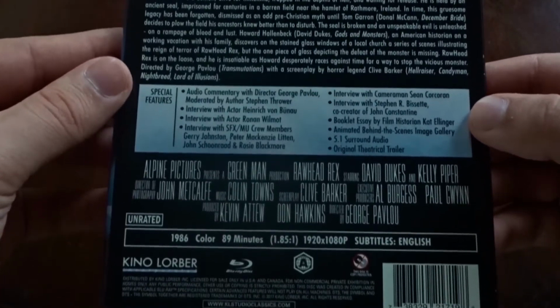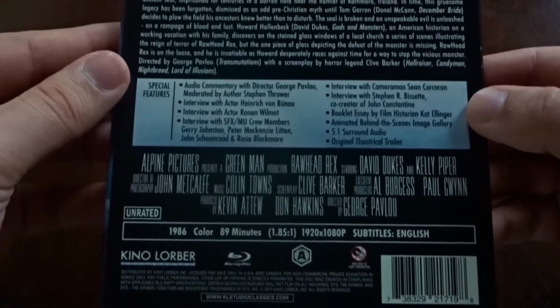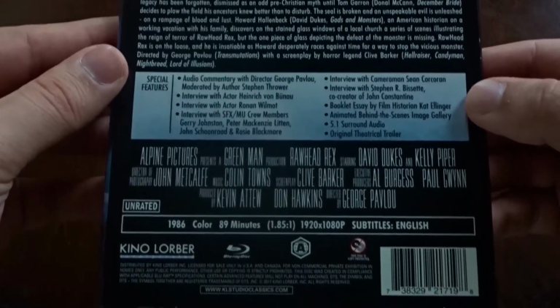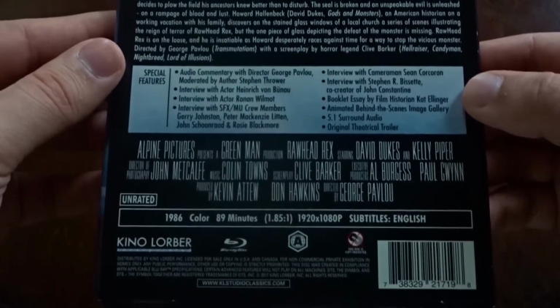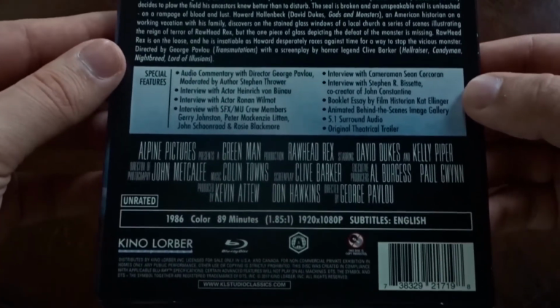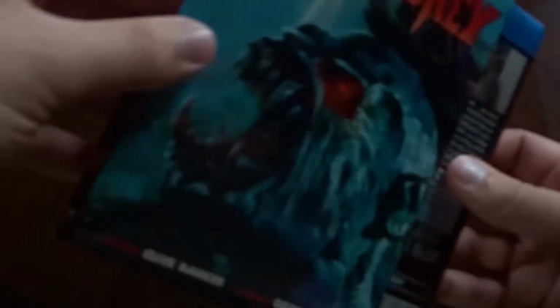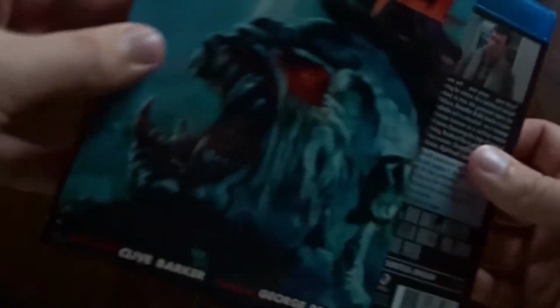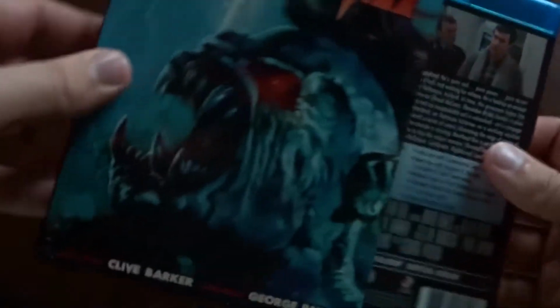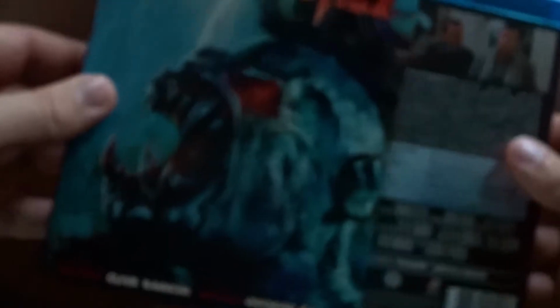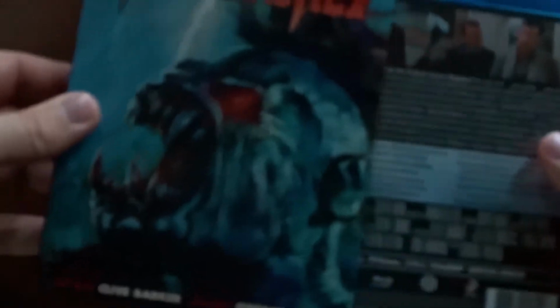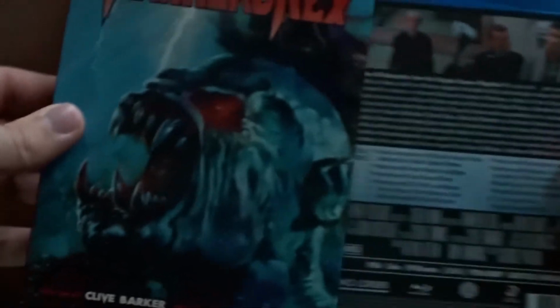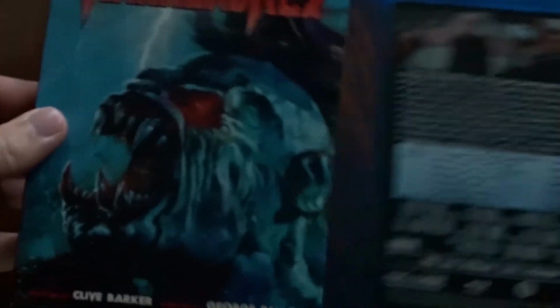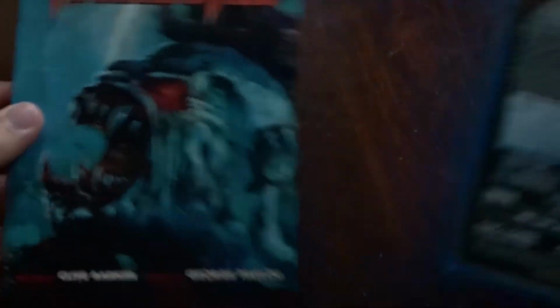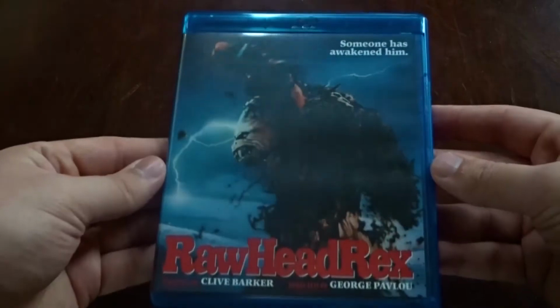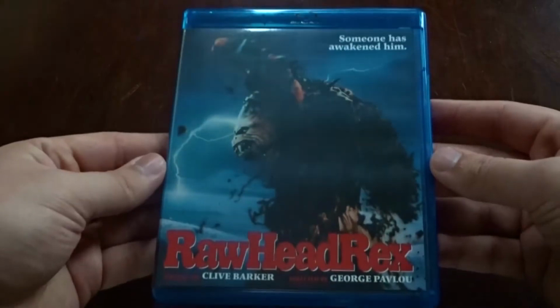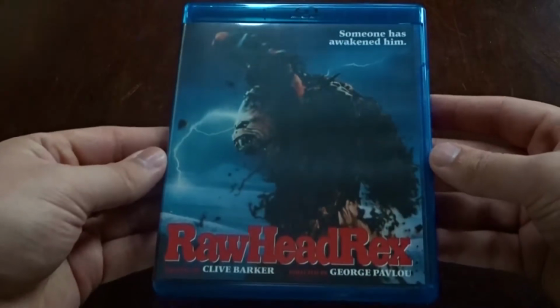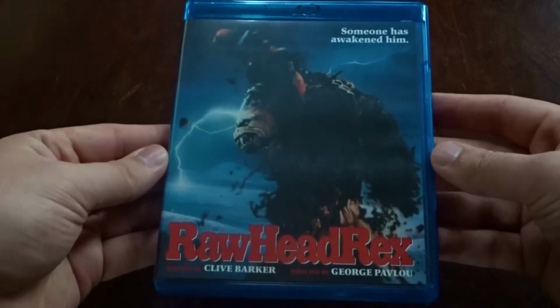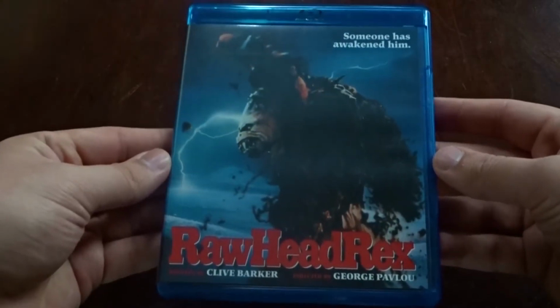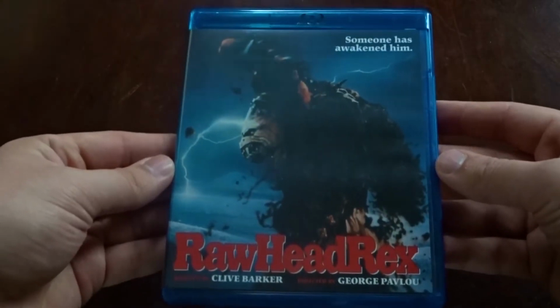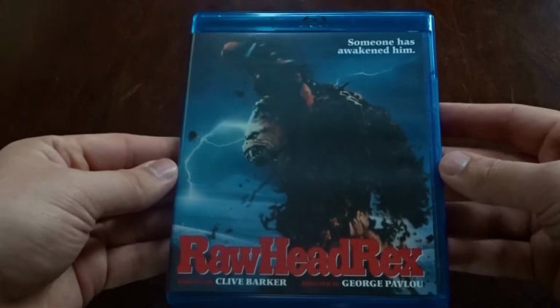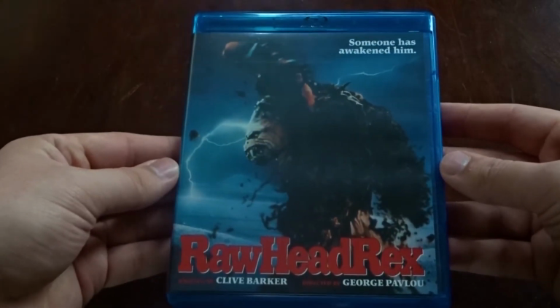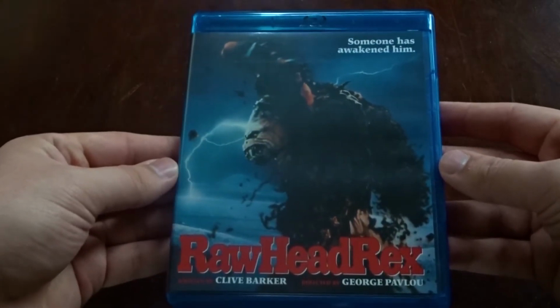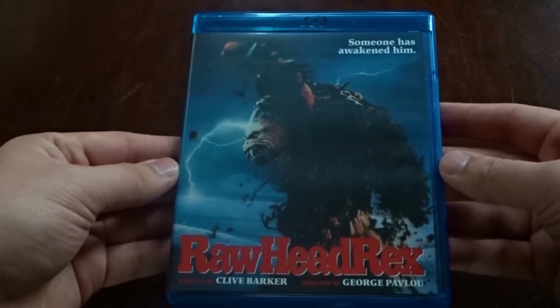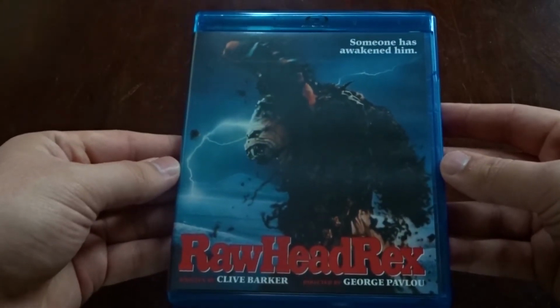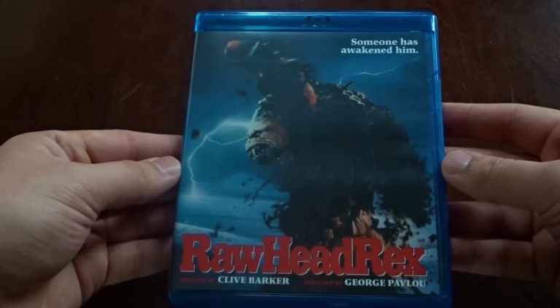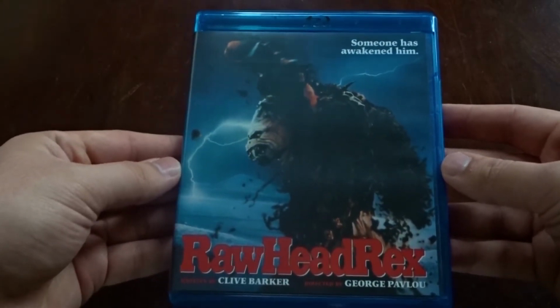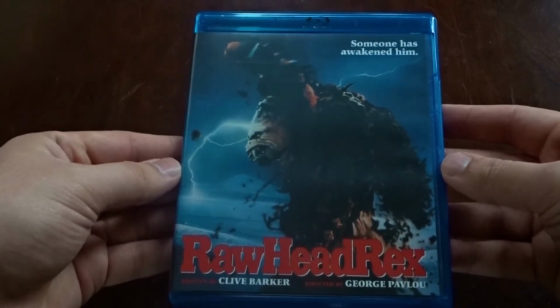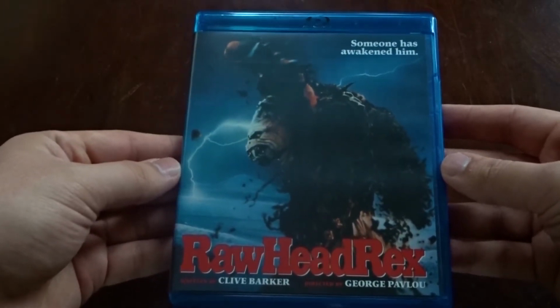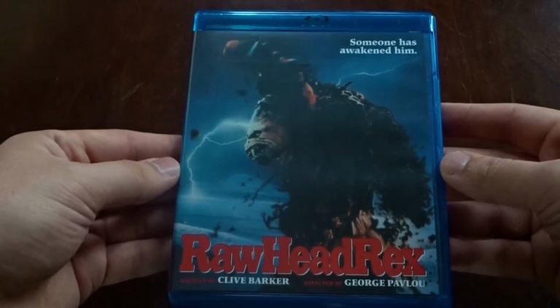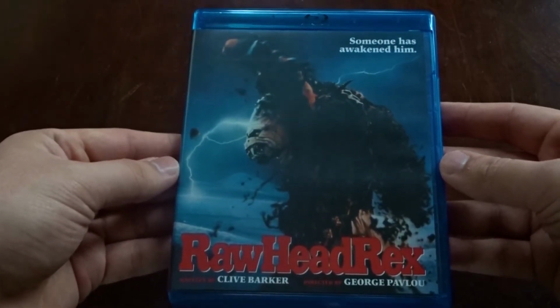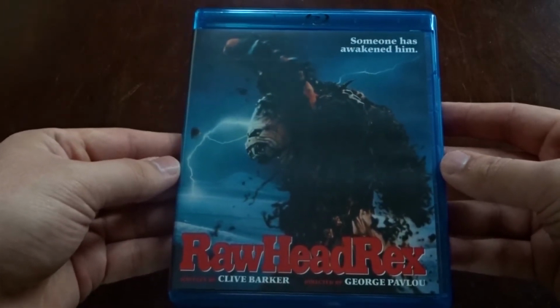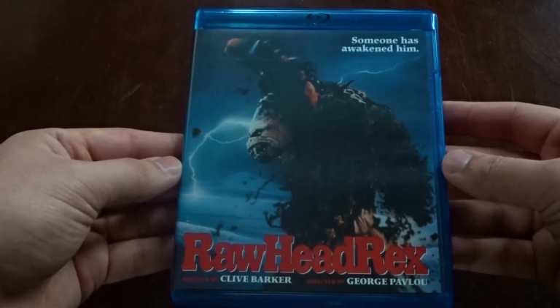89 minutes long, presented in the aspect ratio of 1.85 to 1, and region A locked.